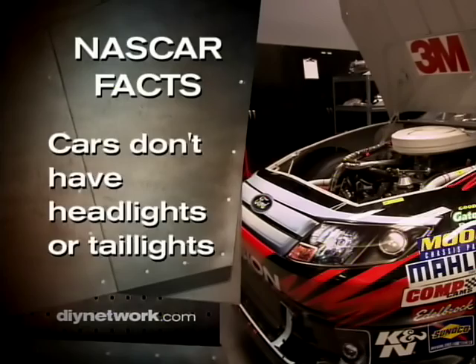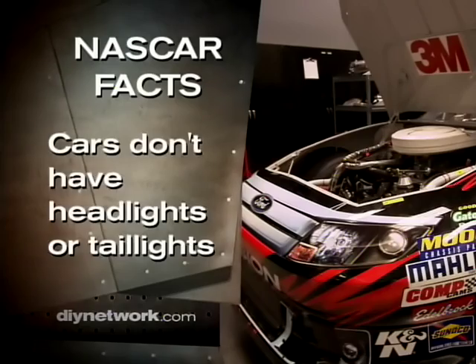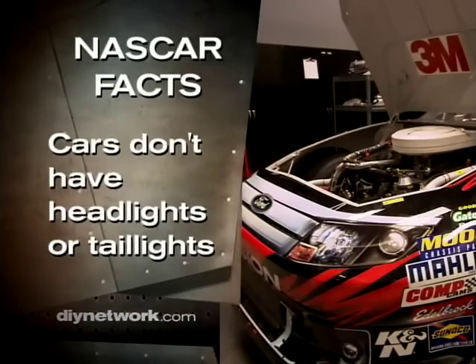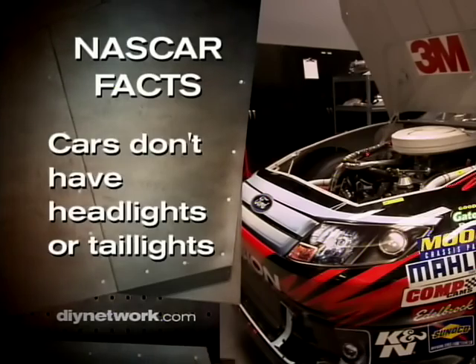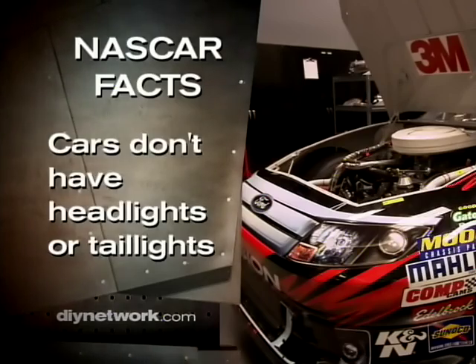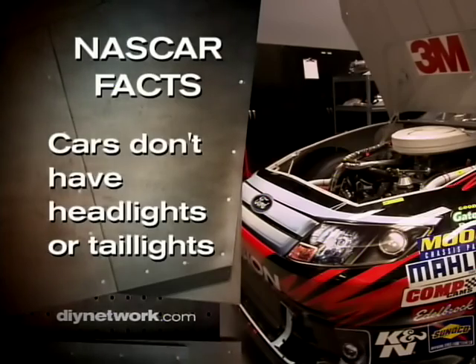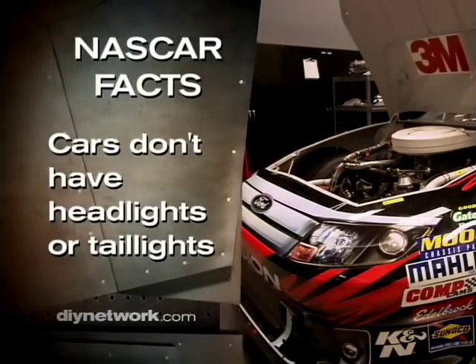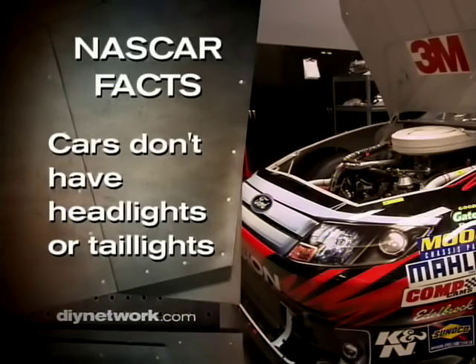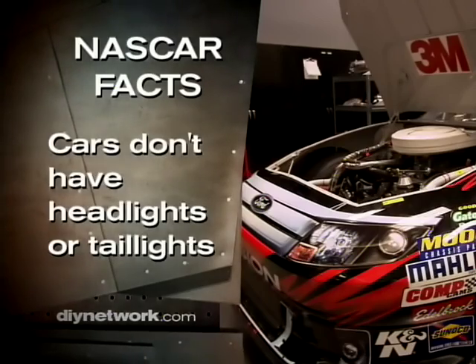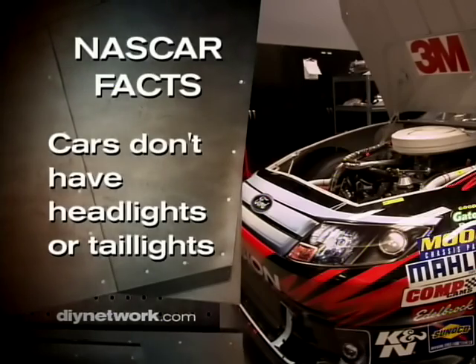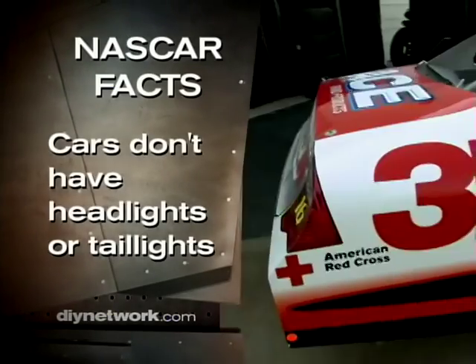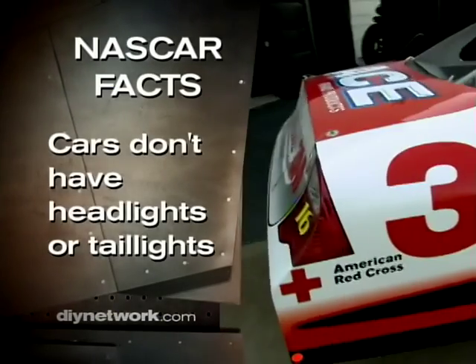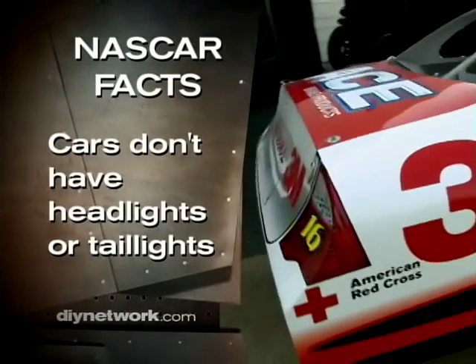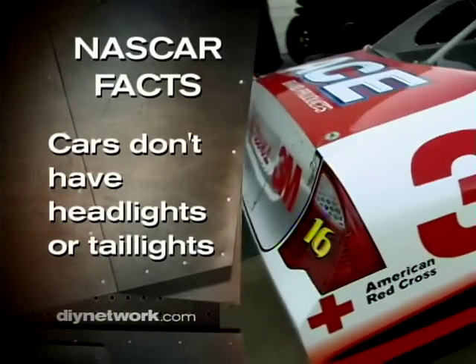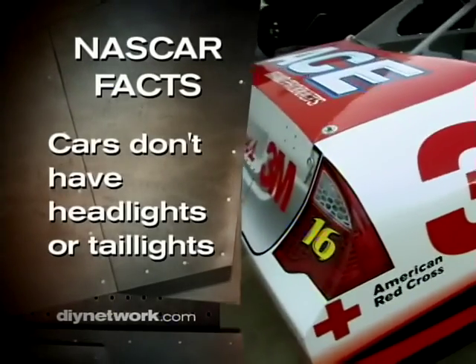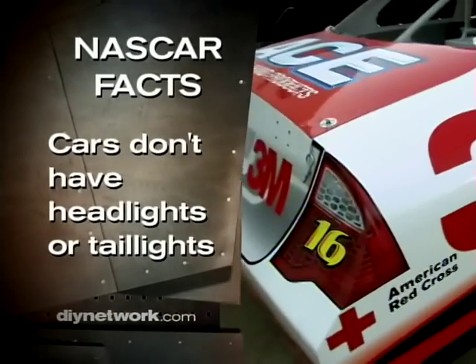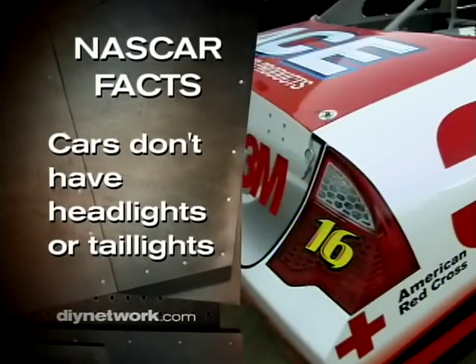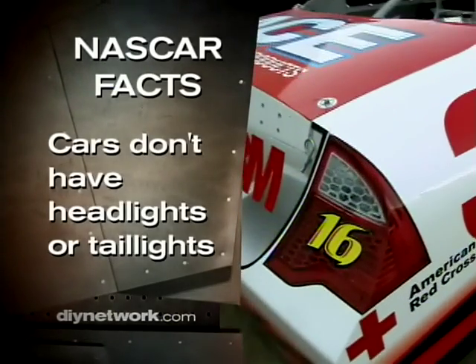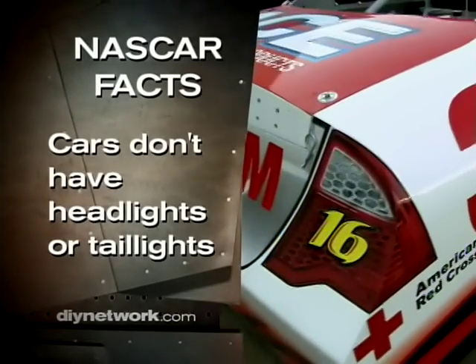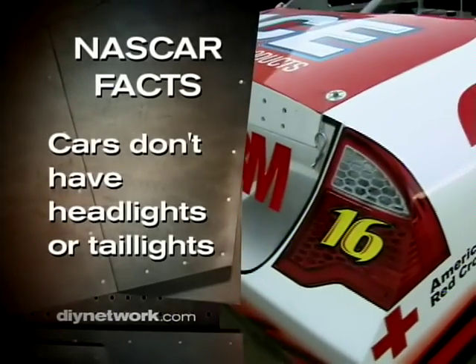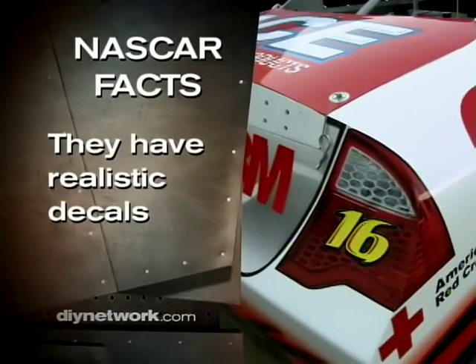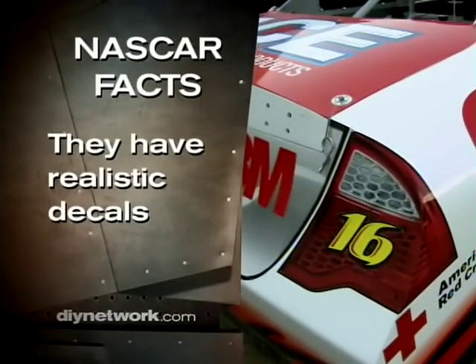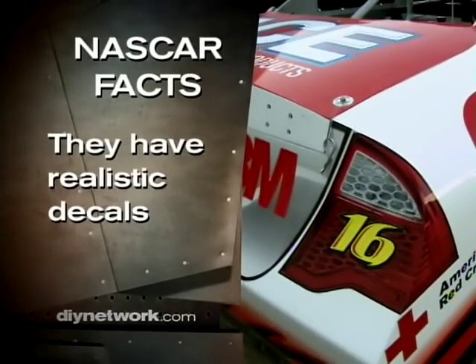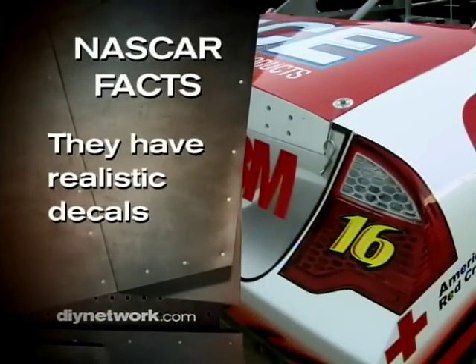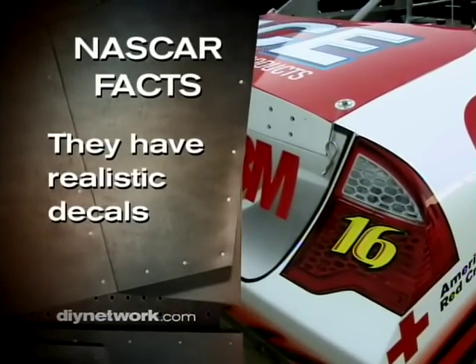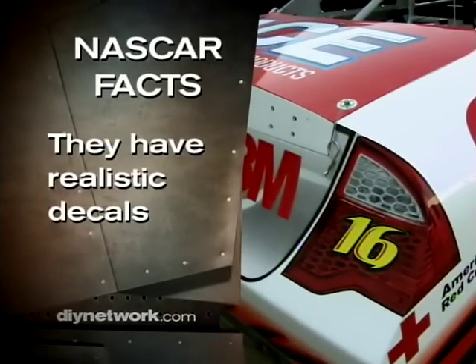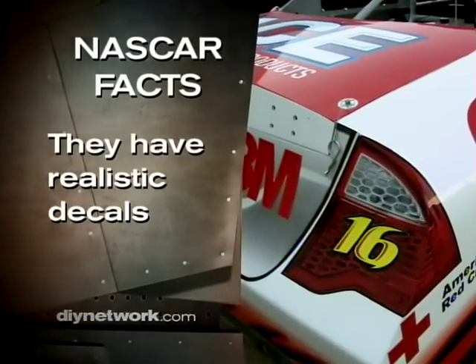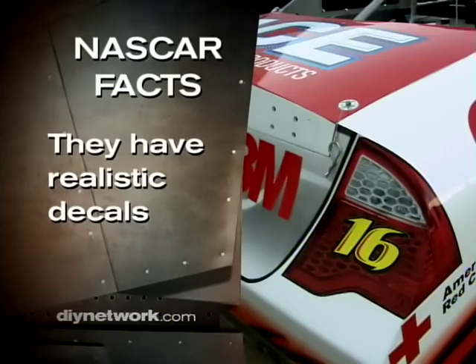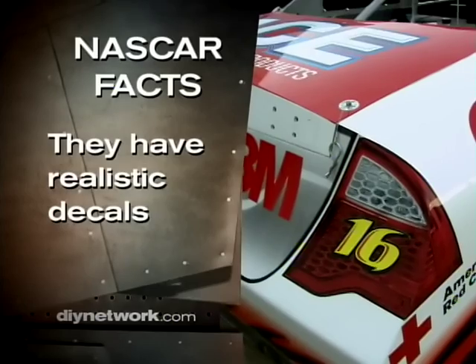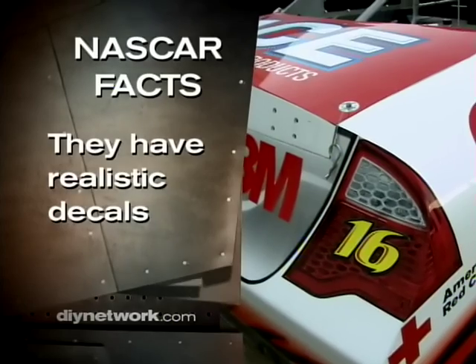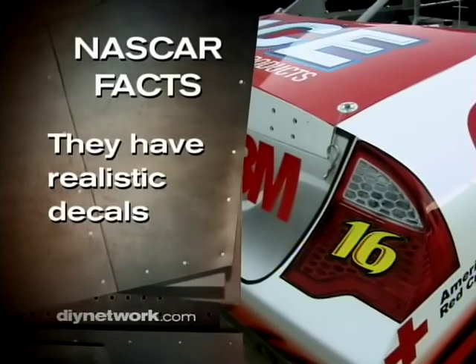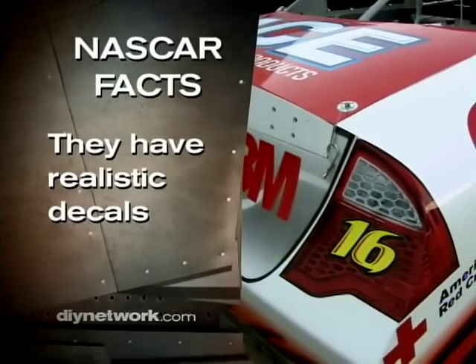Here's a NASCAR tools fact: NASCAR race cars don't have functional headlights or taillights. Instead, they have realistic decals.